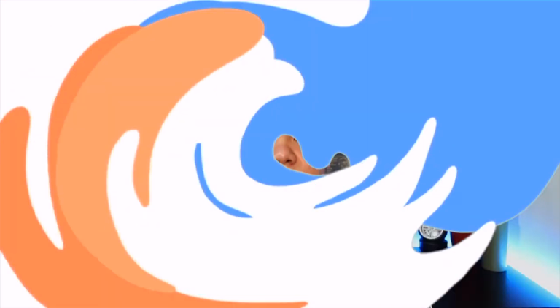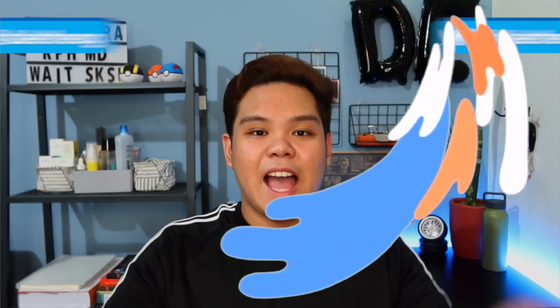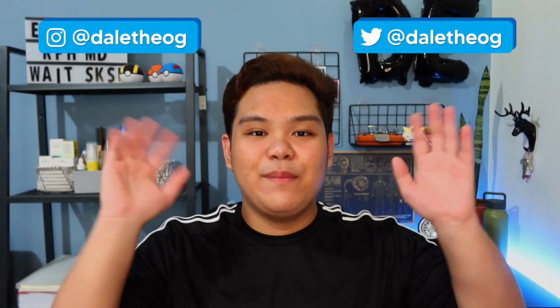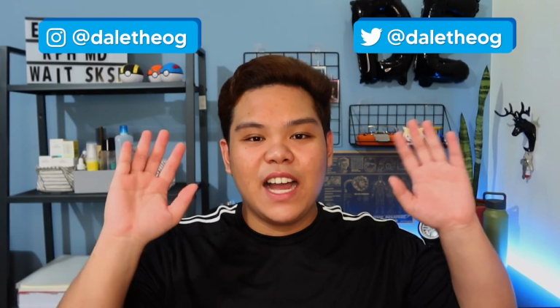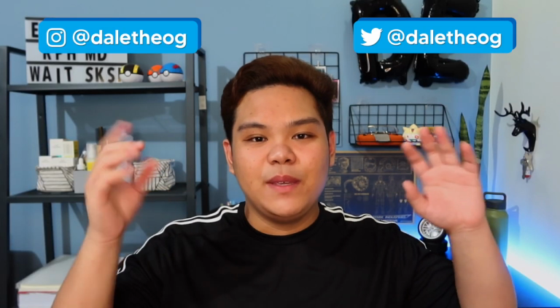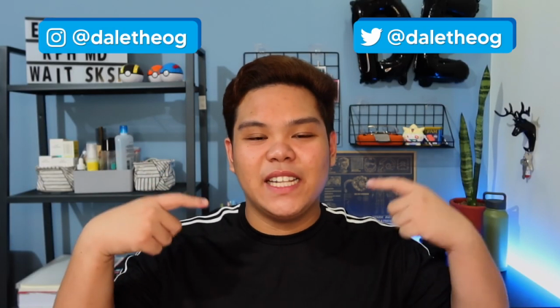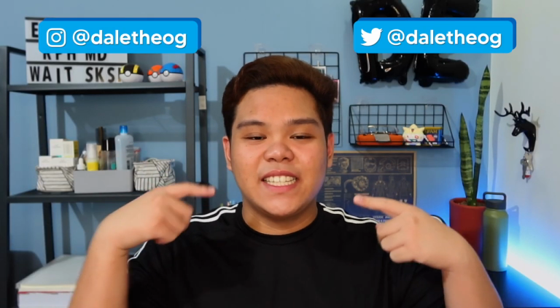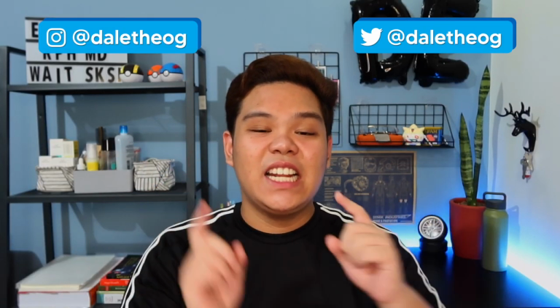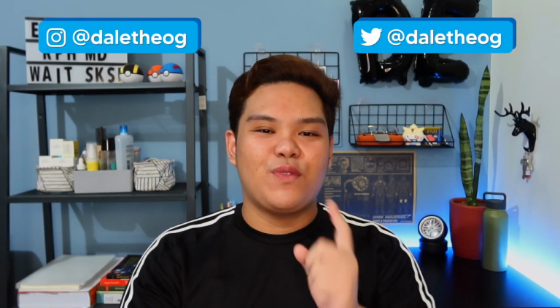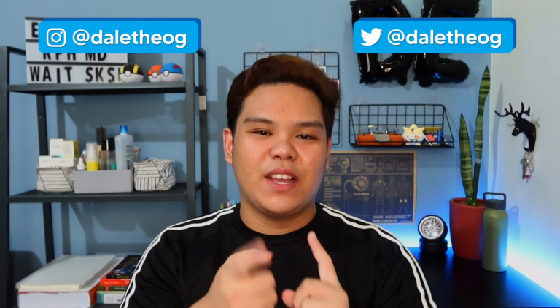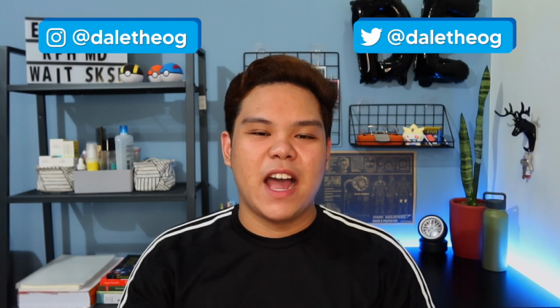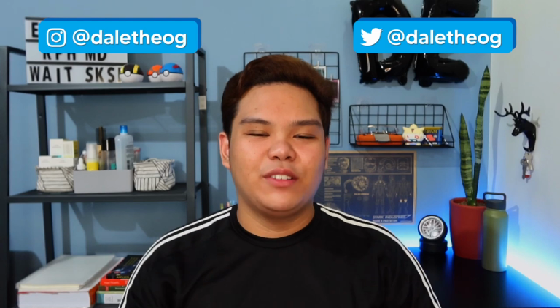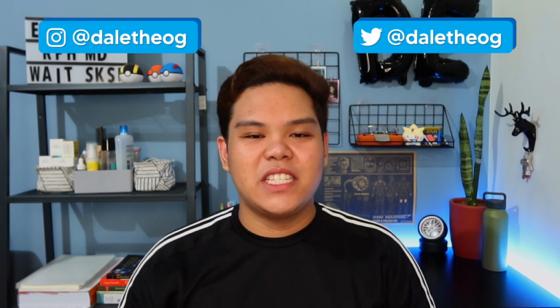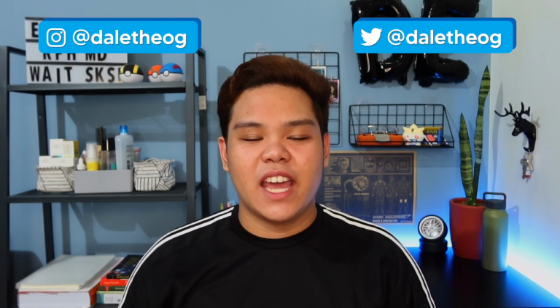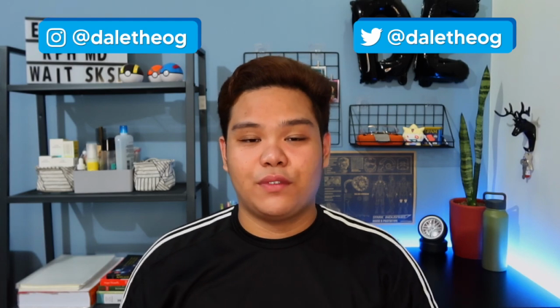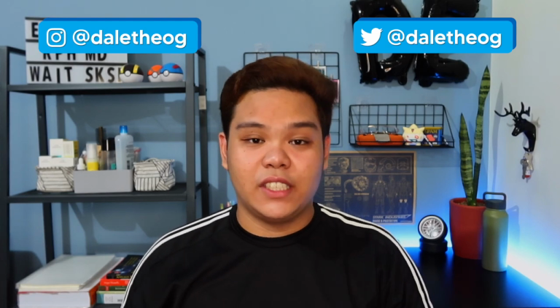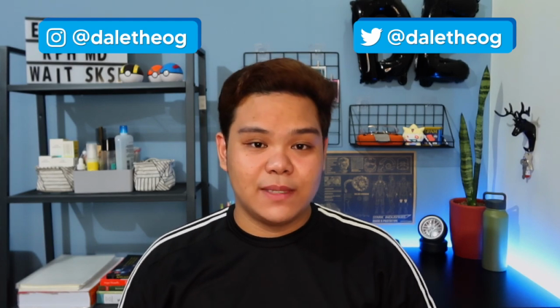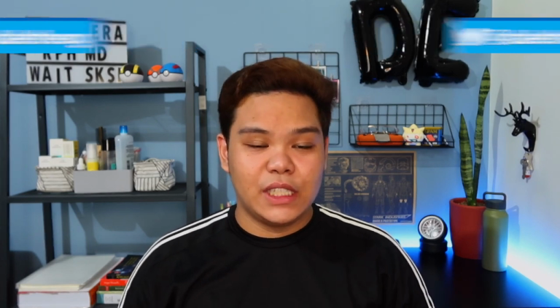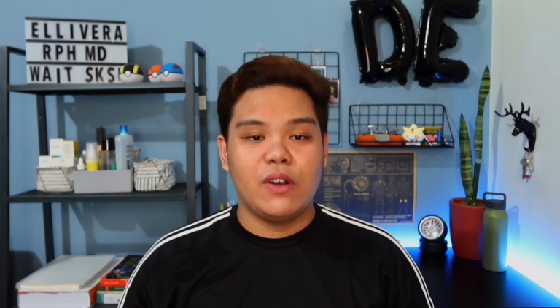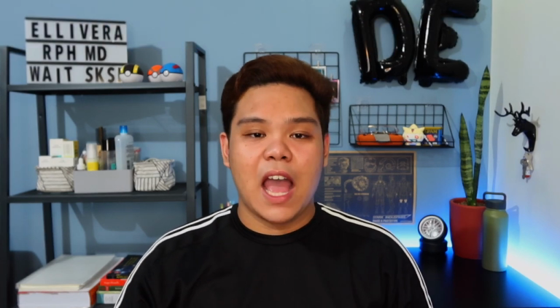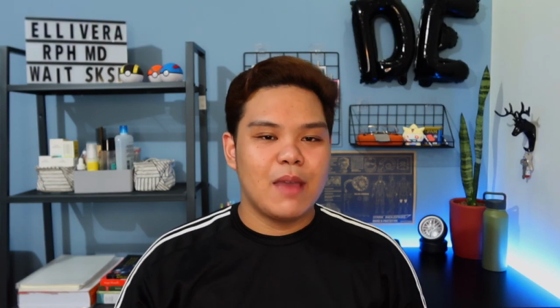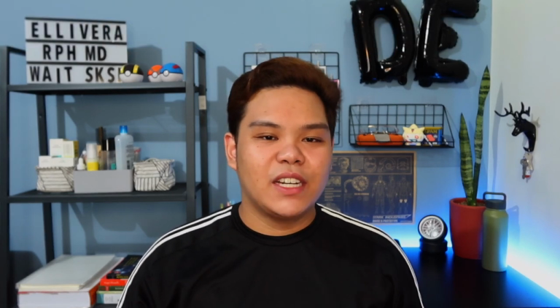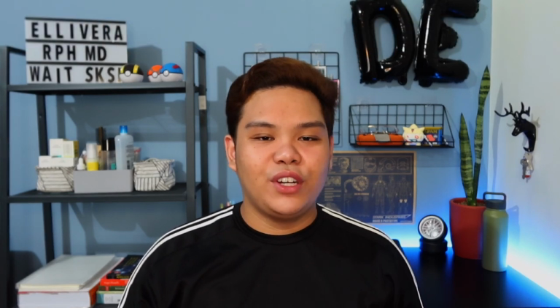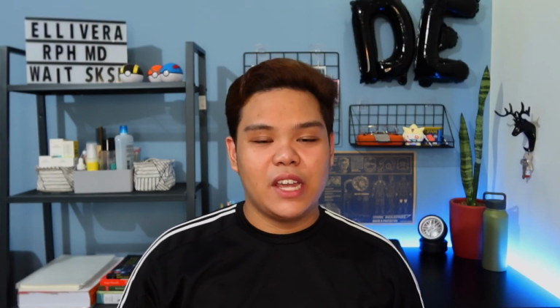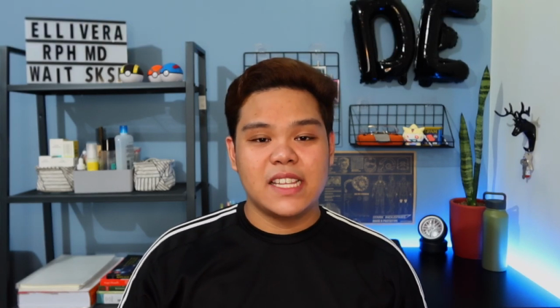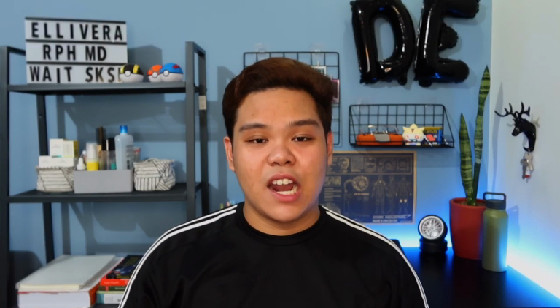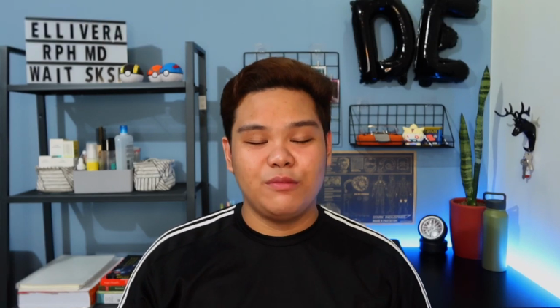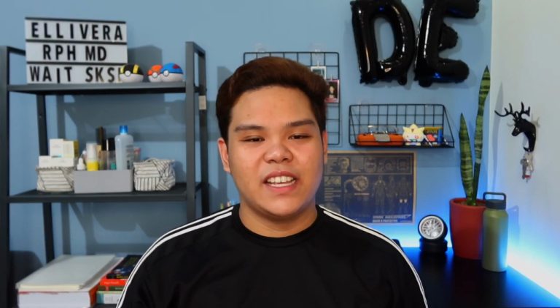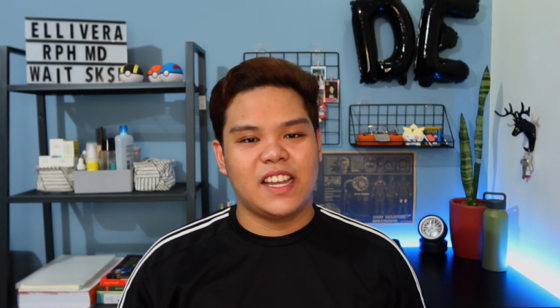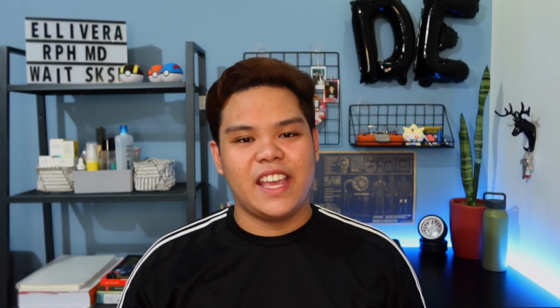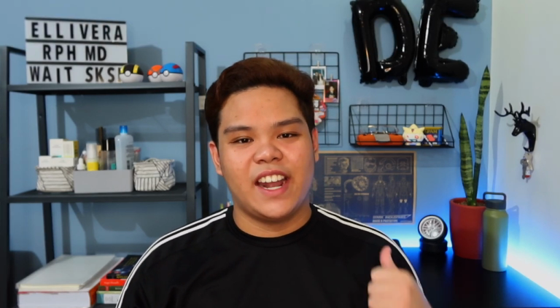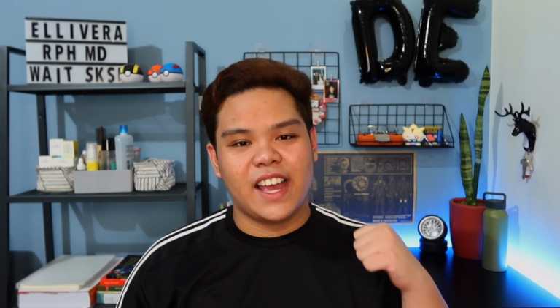Hi mga habibi, it's Dale and welcome back to my channel. For today's video, I'm gonna tour you guys around my study area.